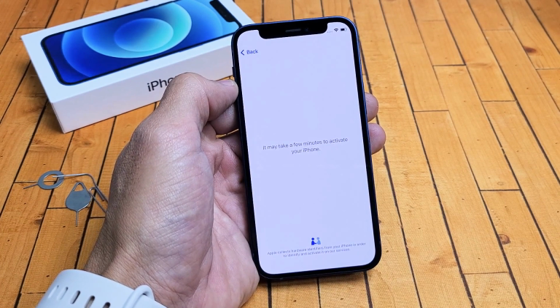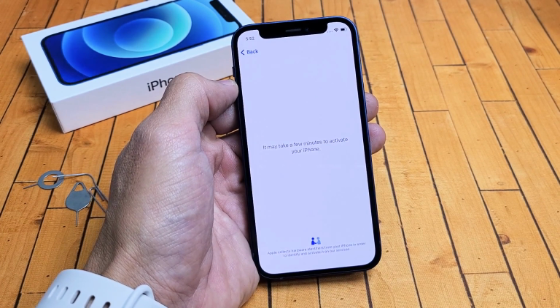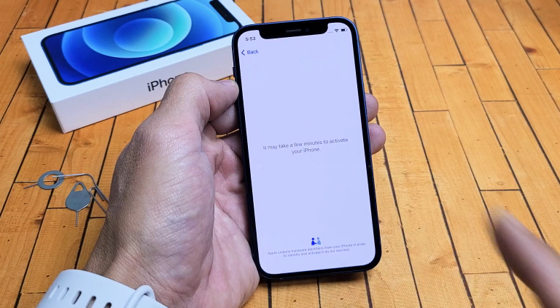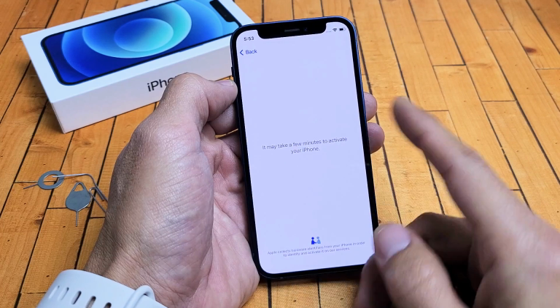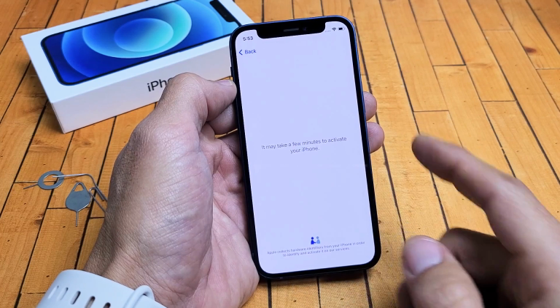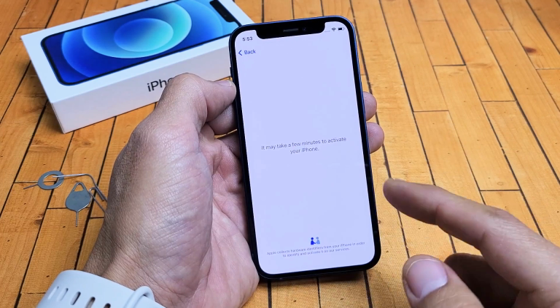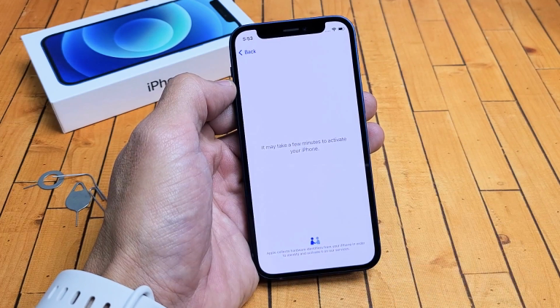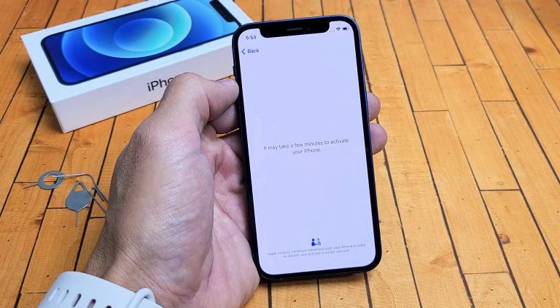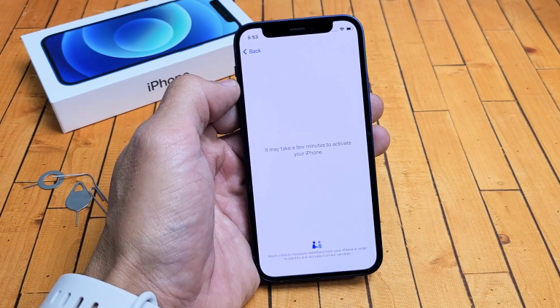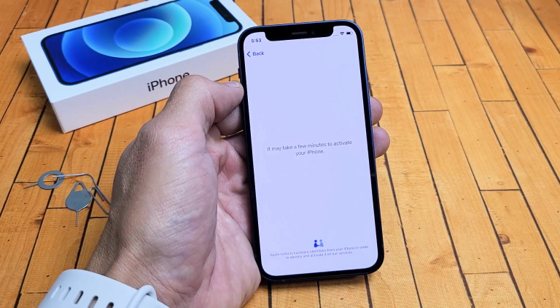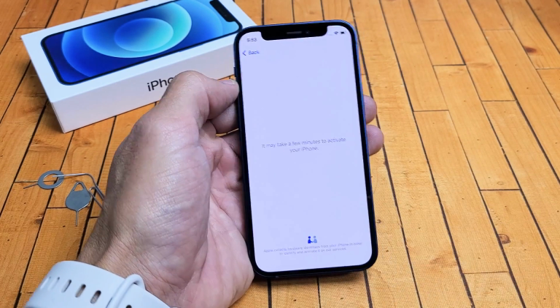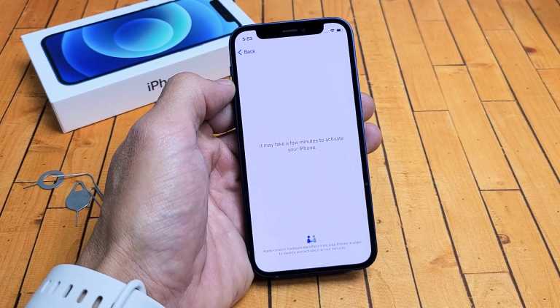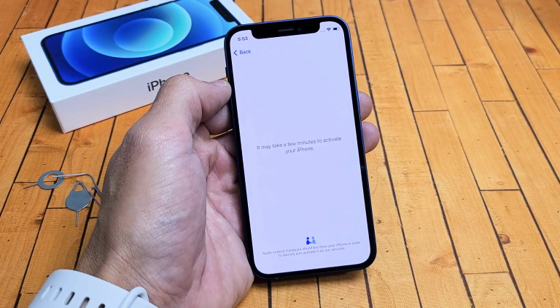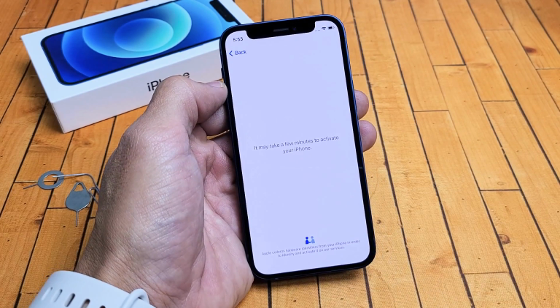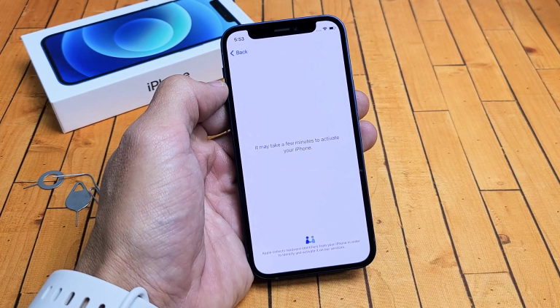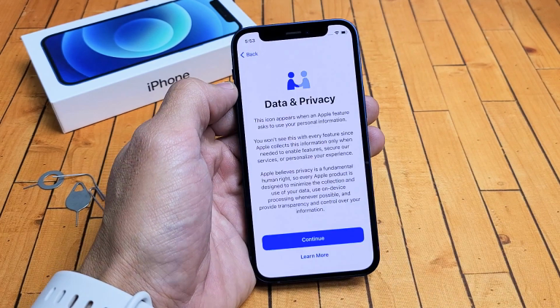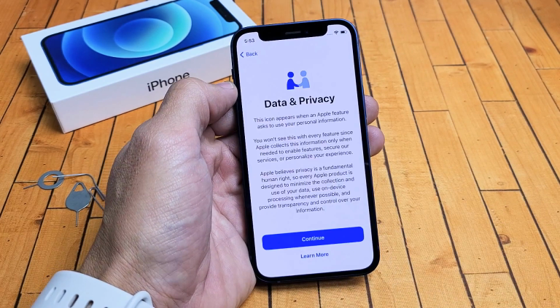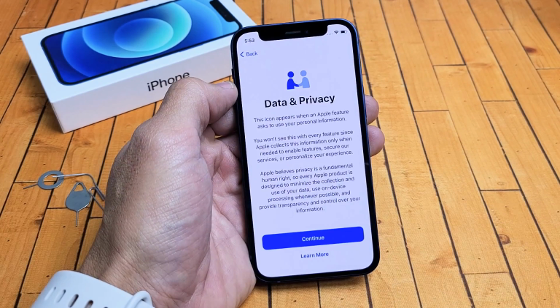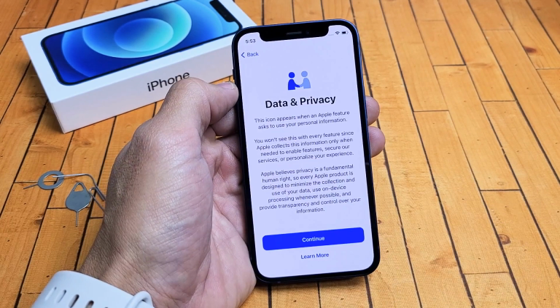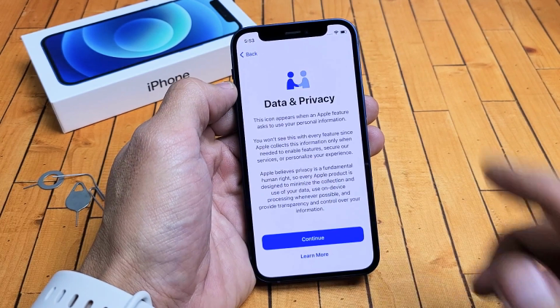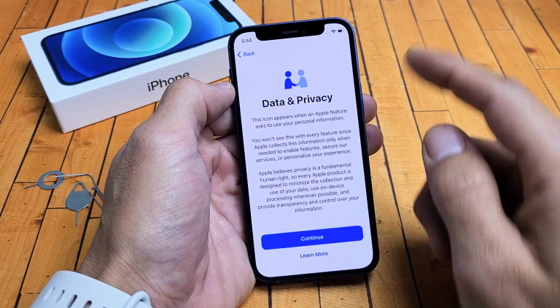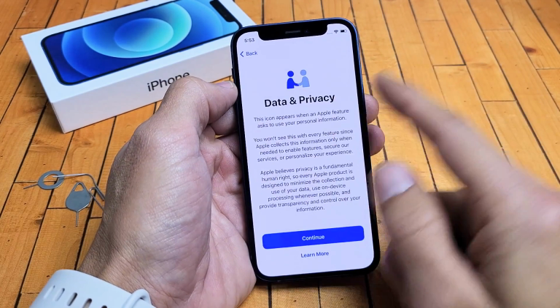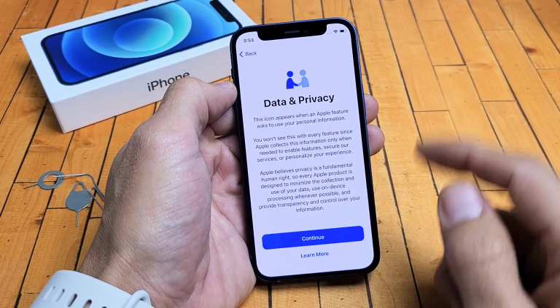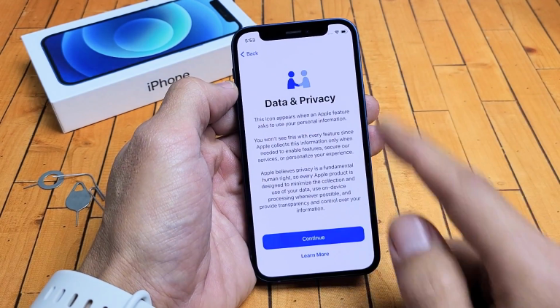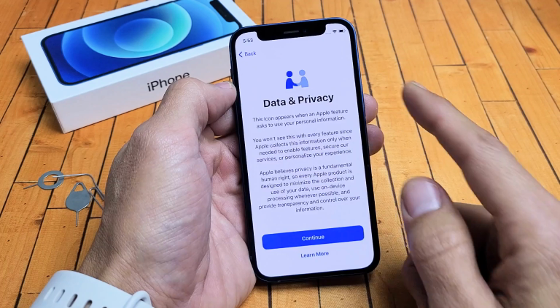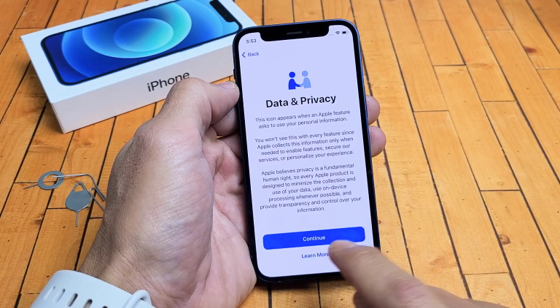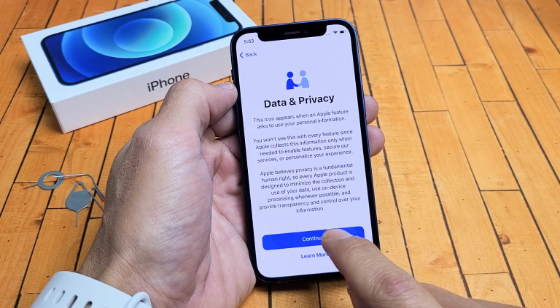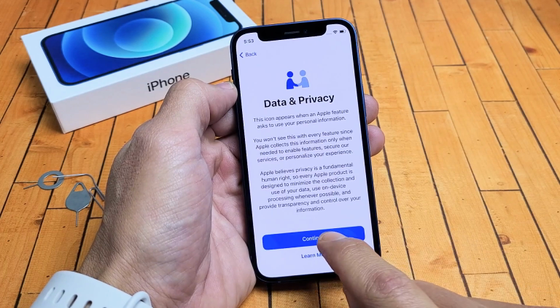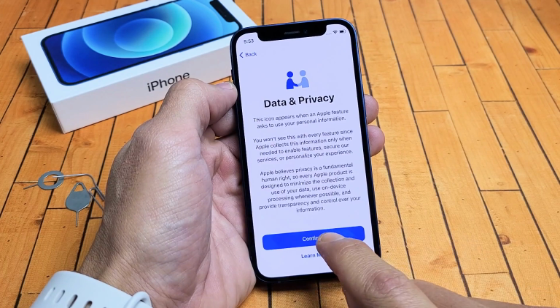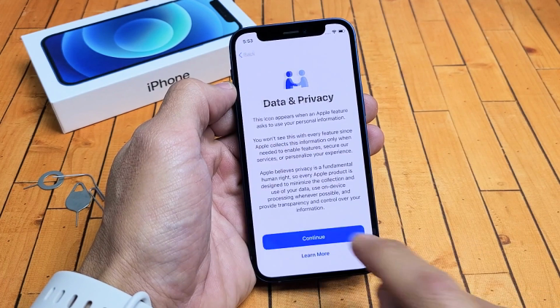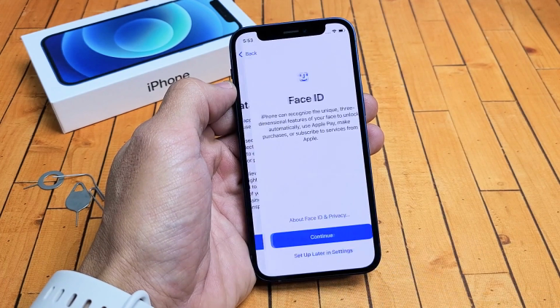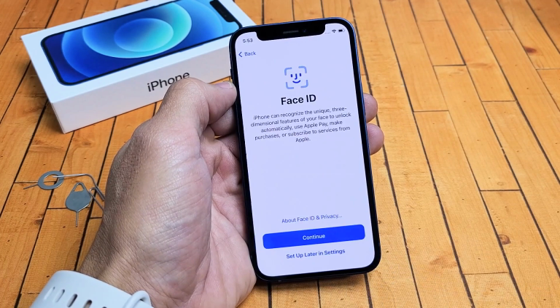Now give it a few minutes to activate the iPhone. So data and privacy — click on Continue.